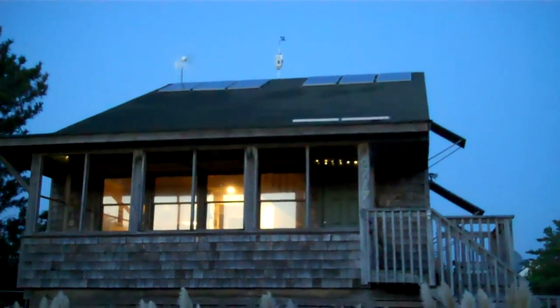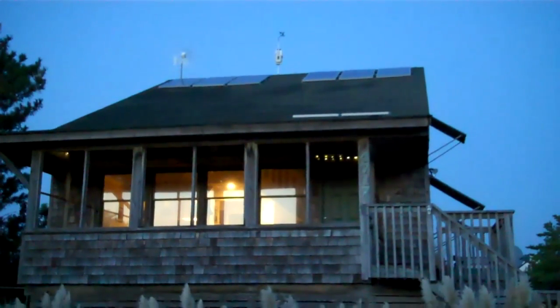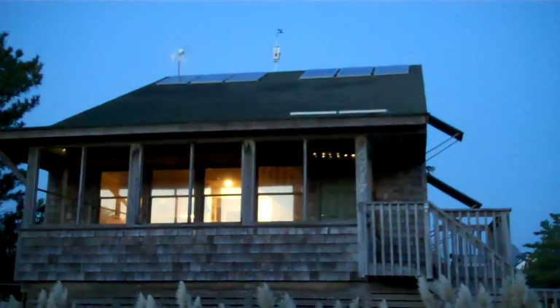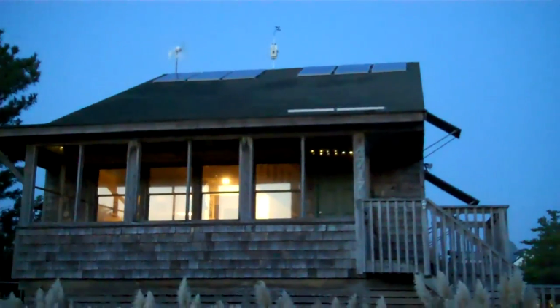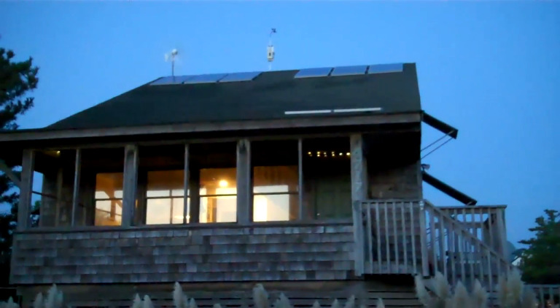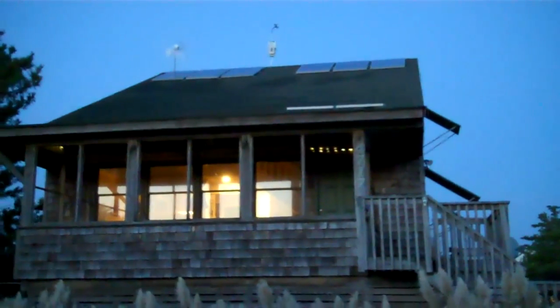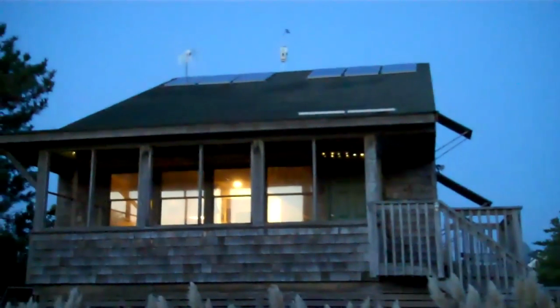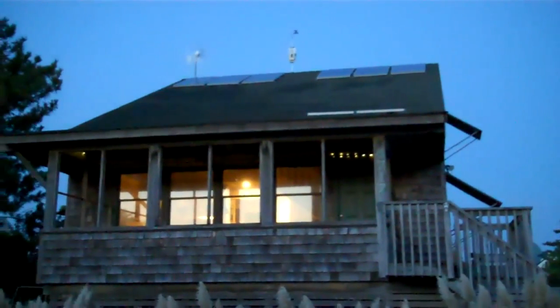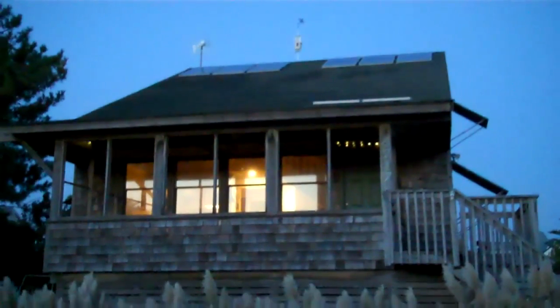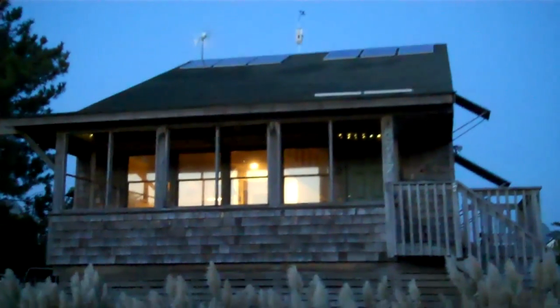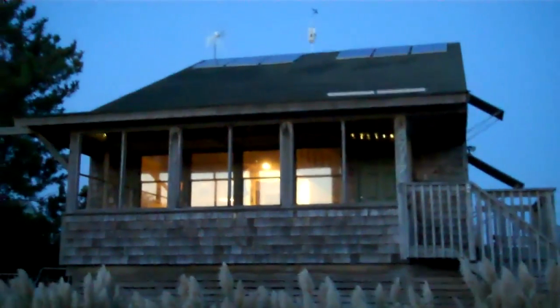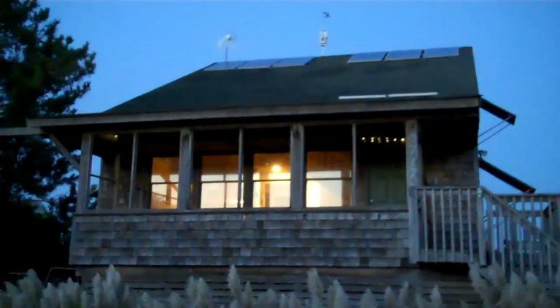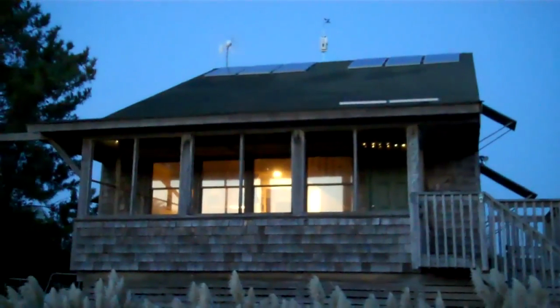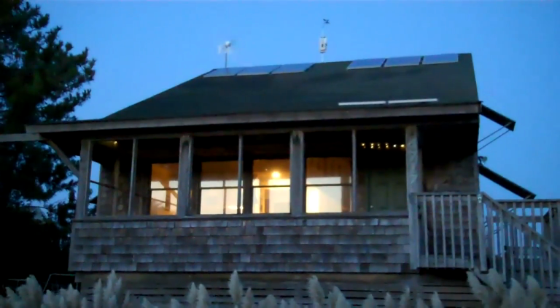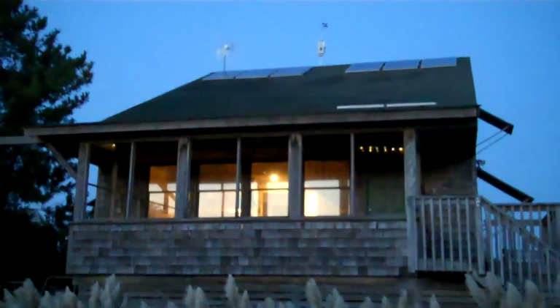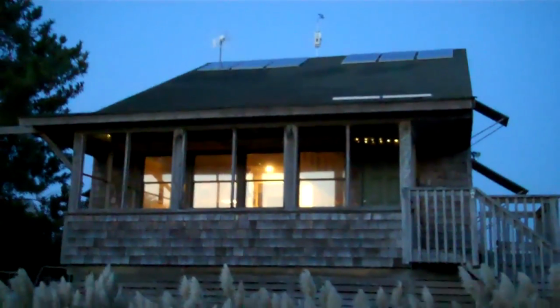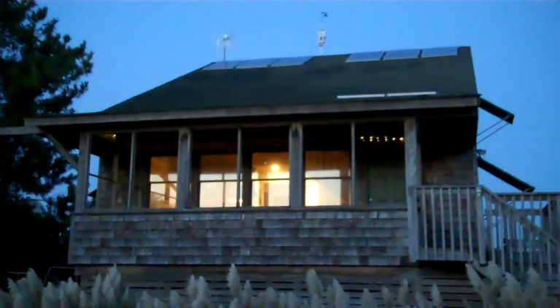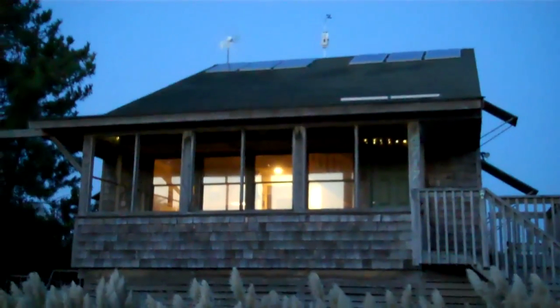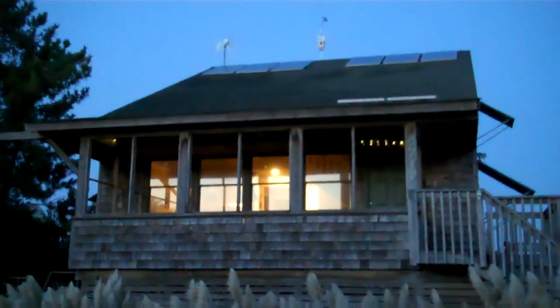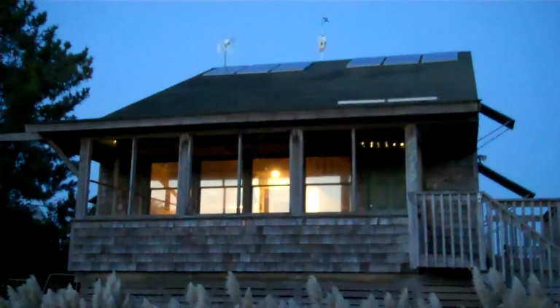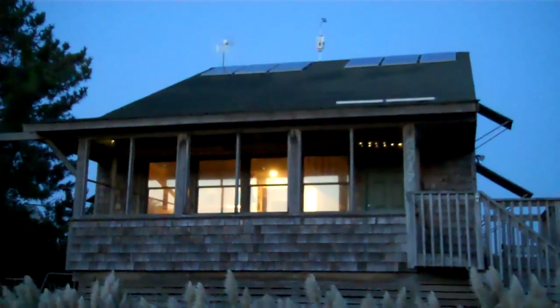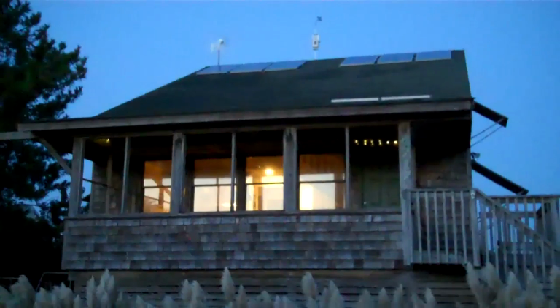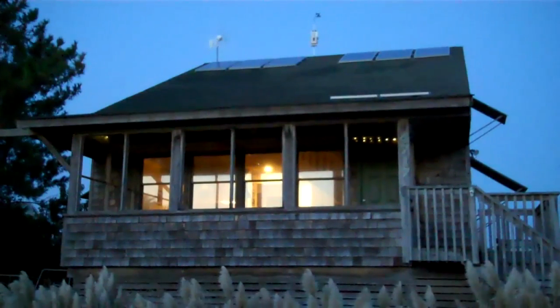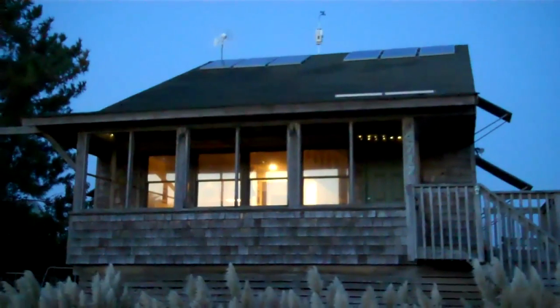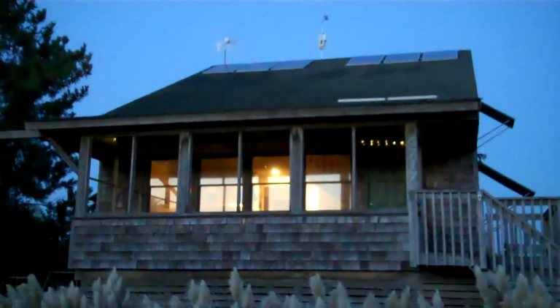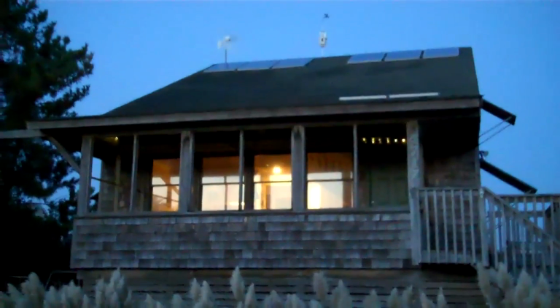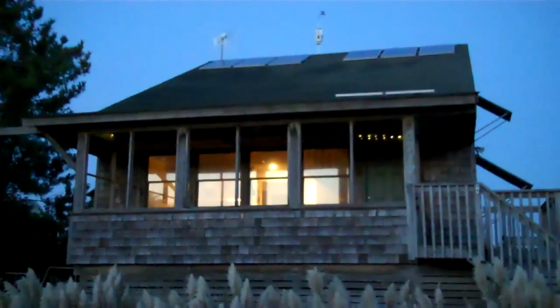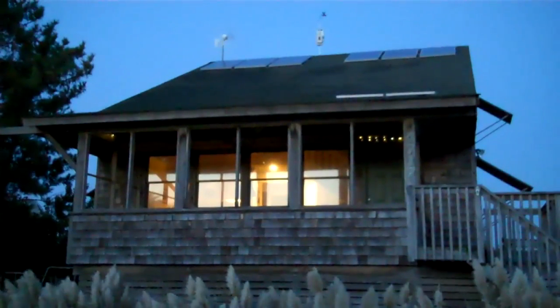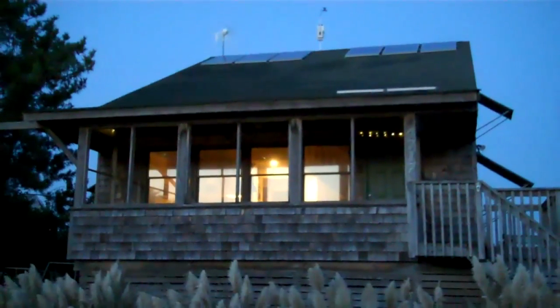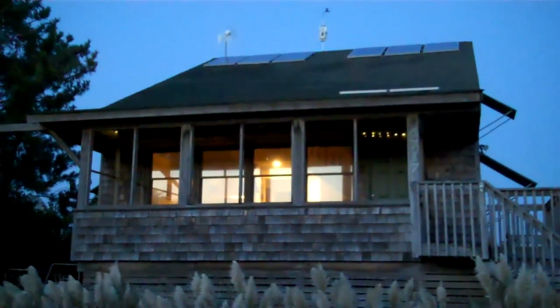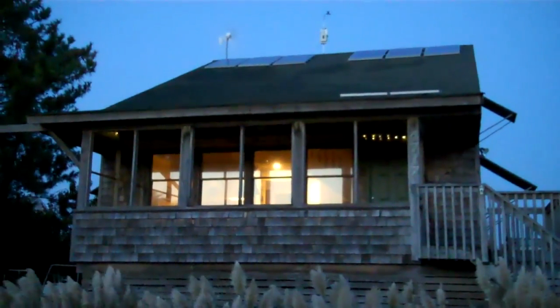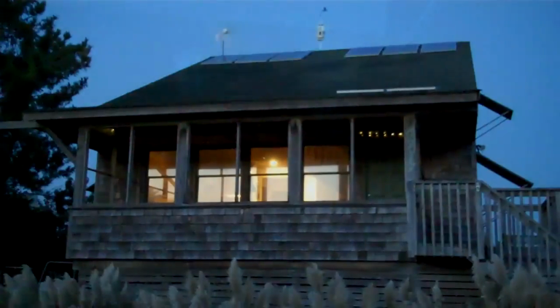This is going to be a quick and simple explanation of how my house is wired. Let's get started.